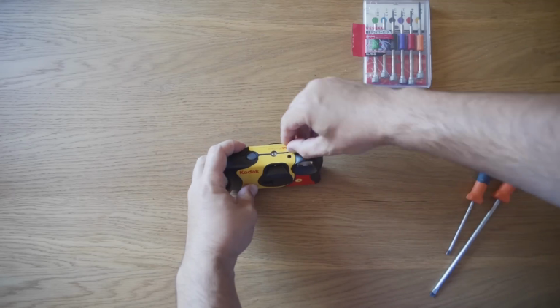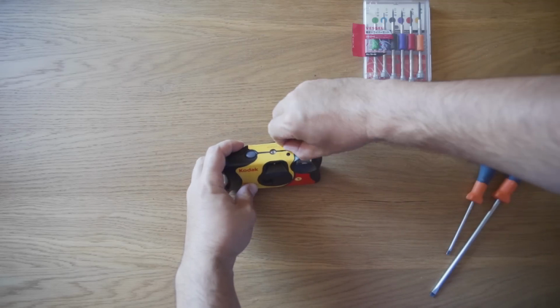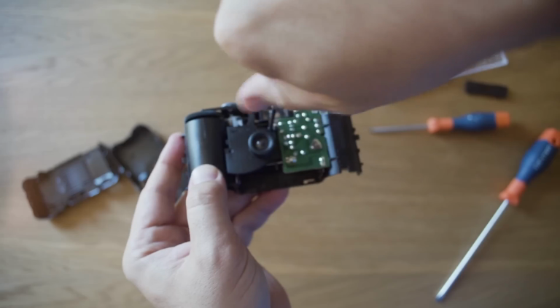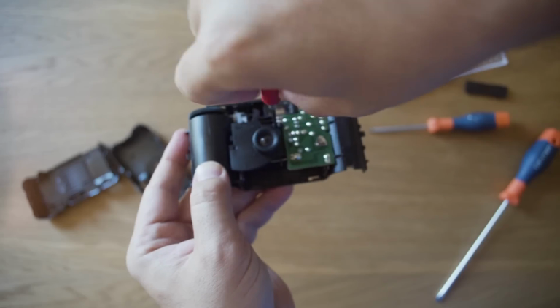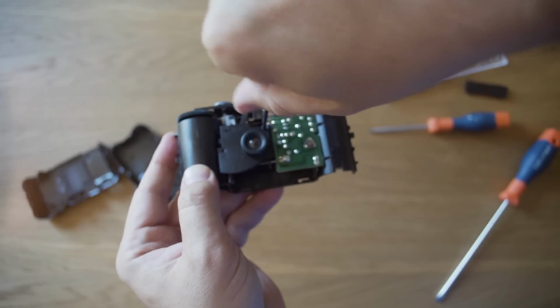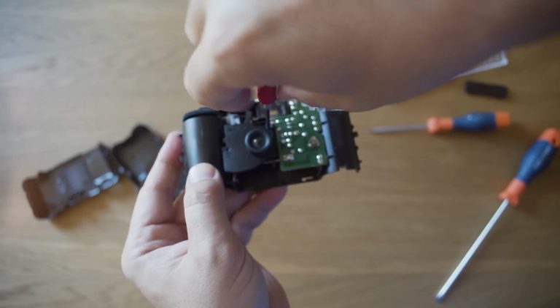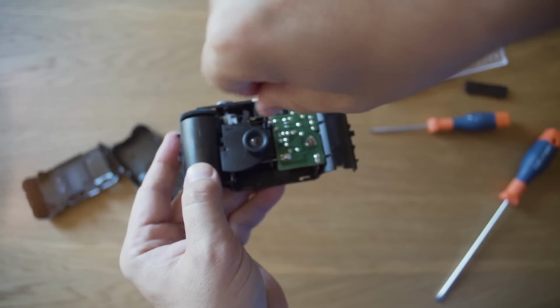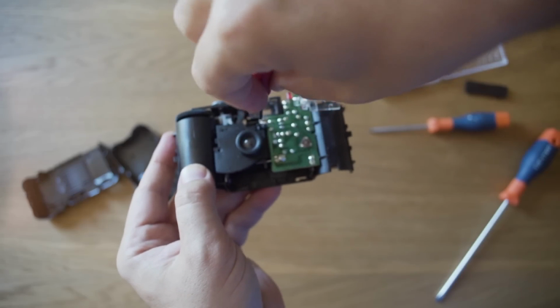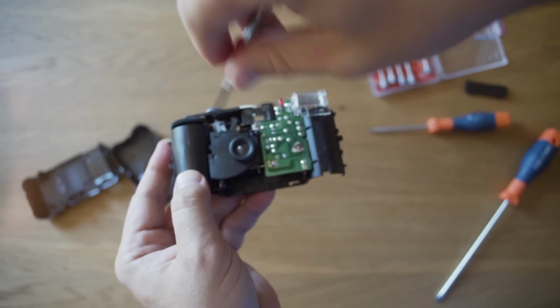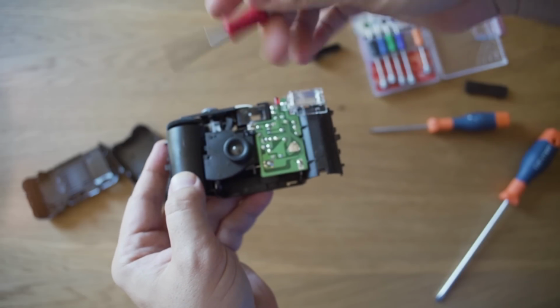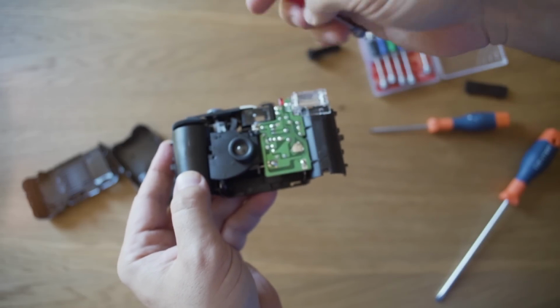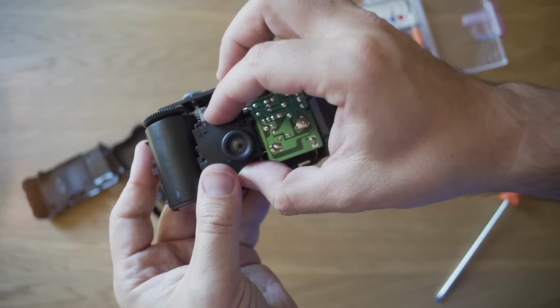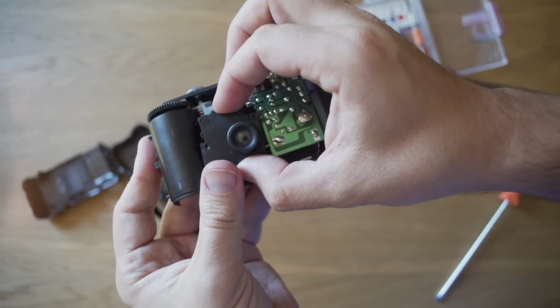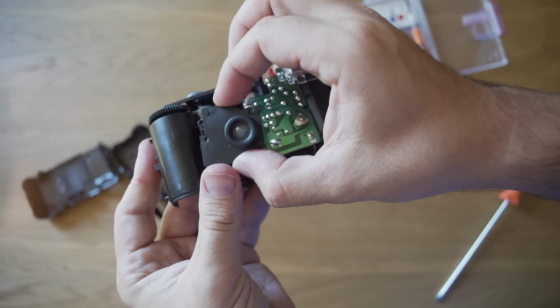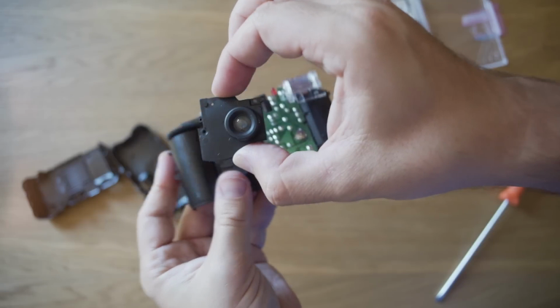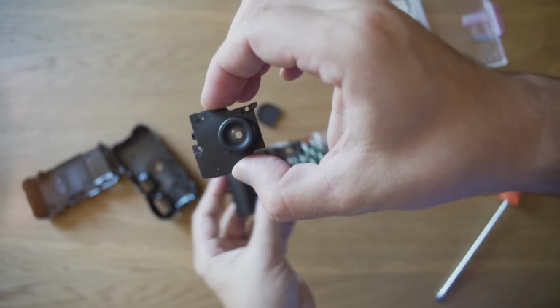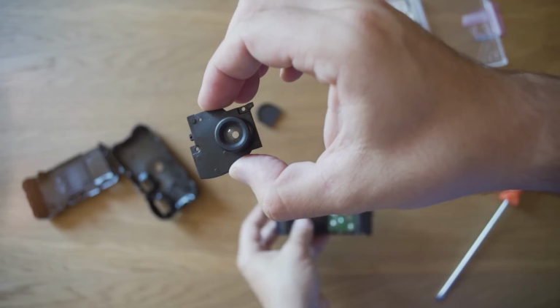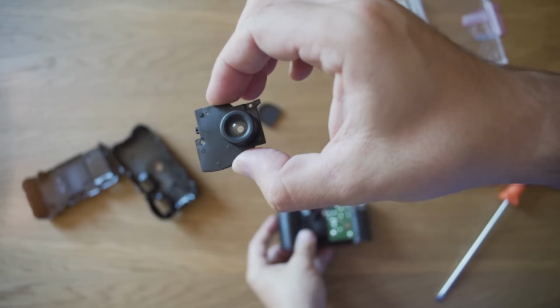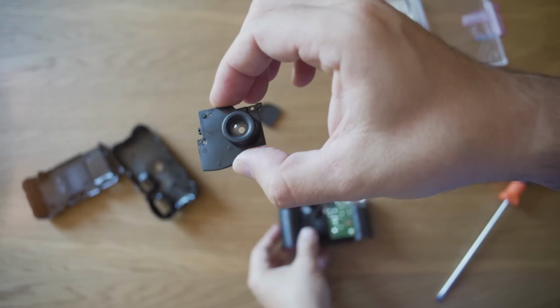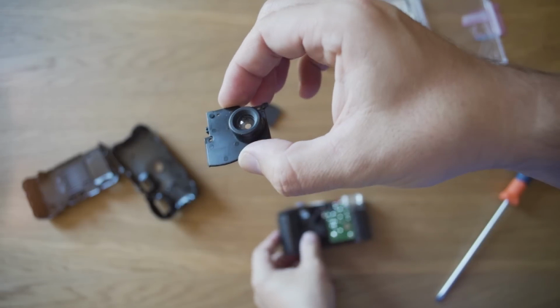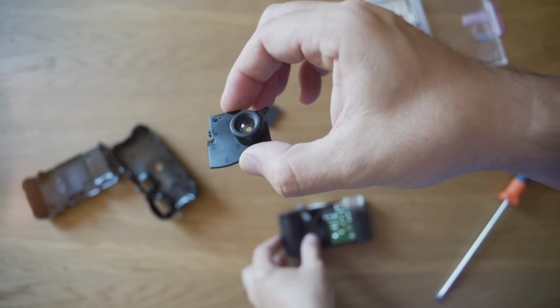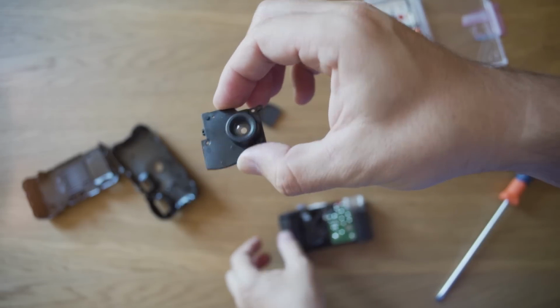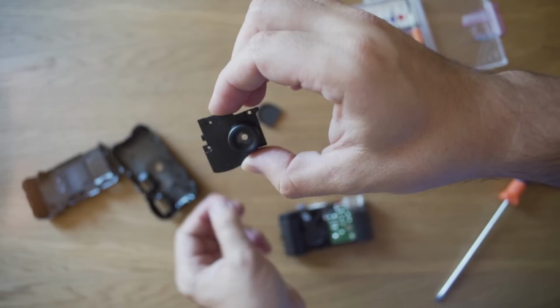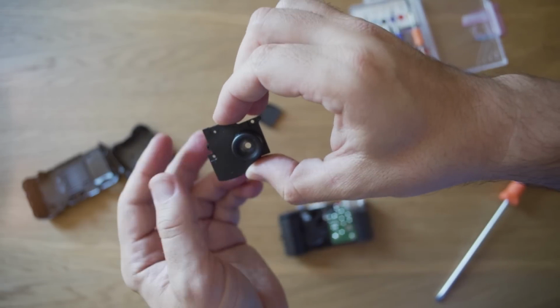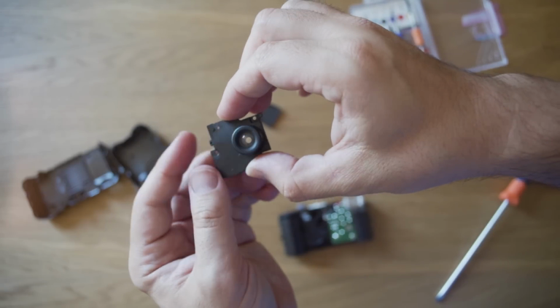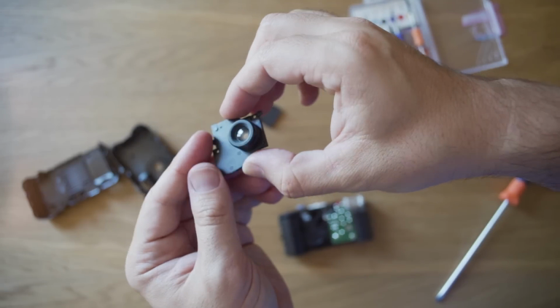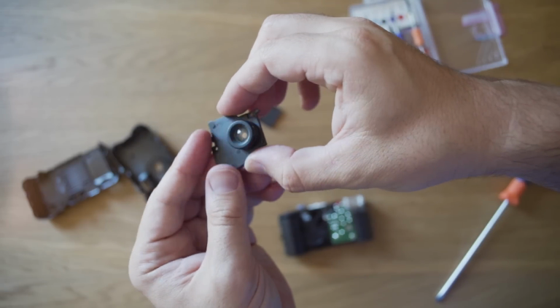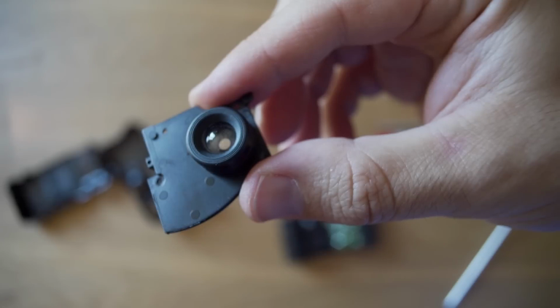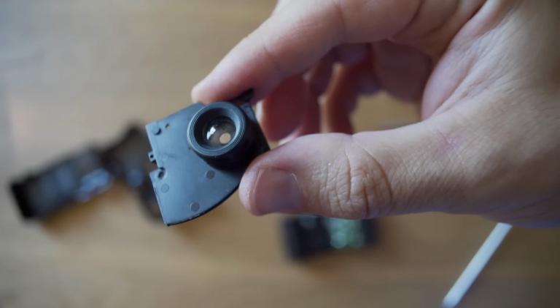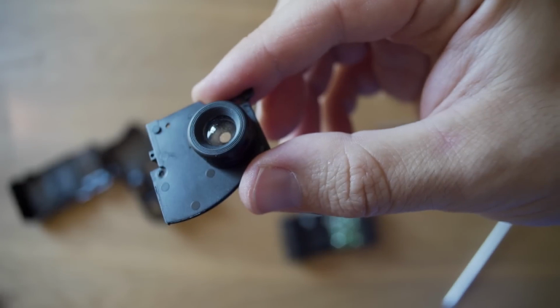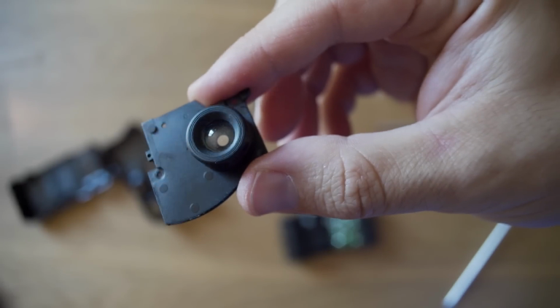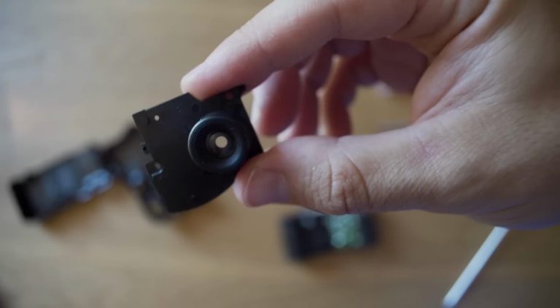I made a video about how I adapted the lens of a Kodak FUNSAVER disposable camera to my full frame Sony A7III.